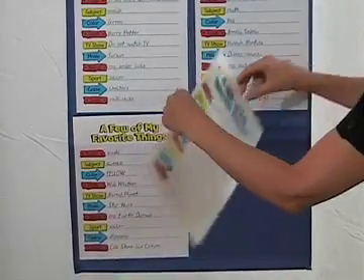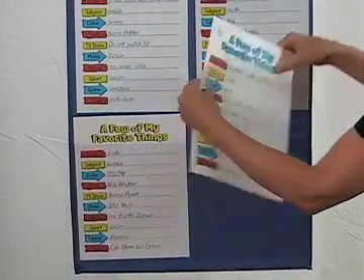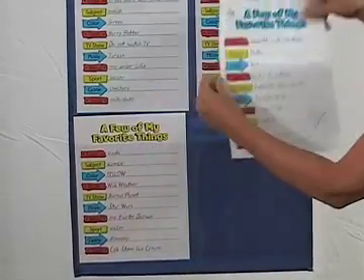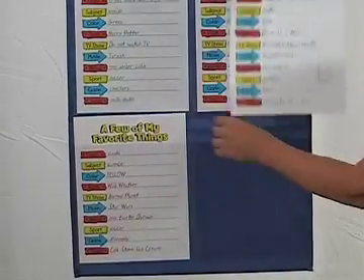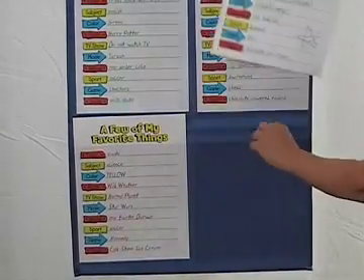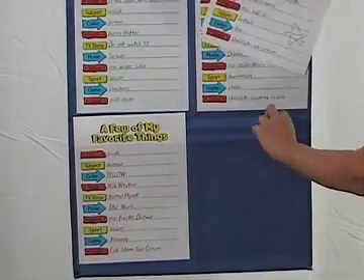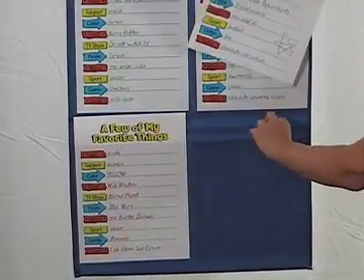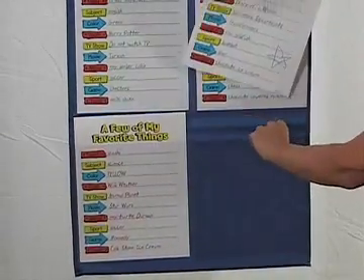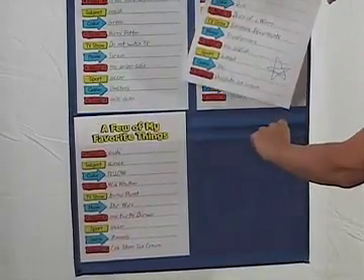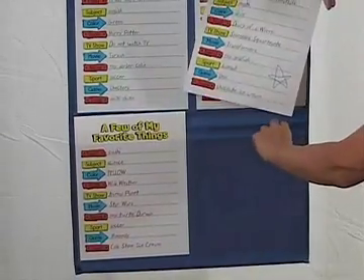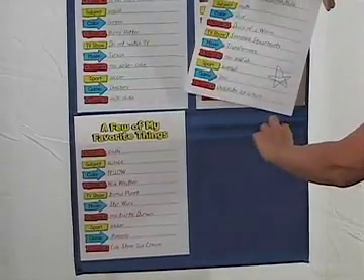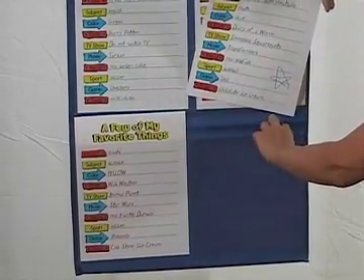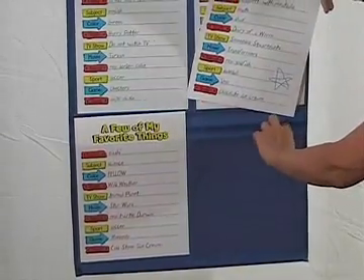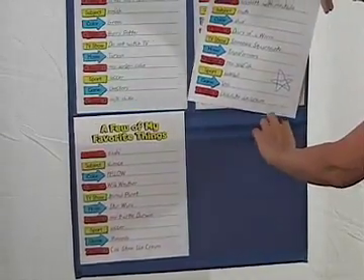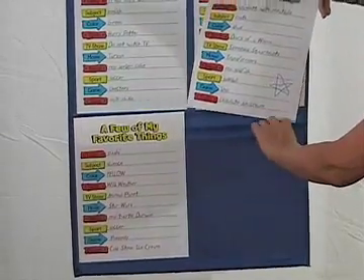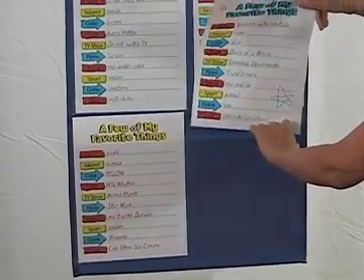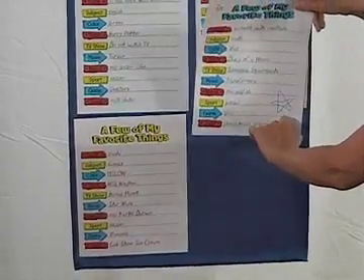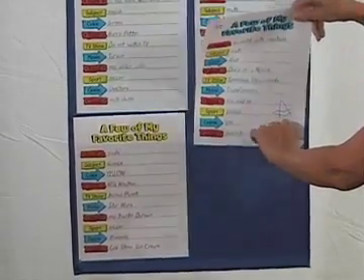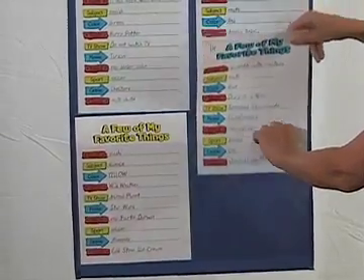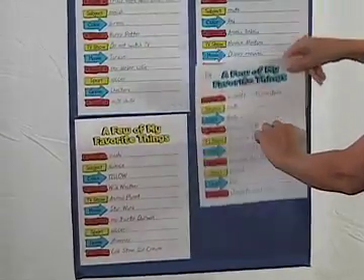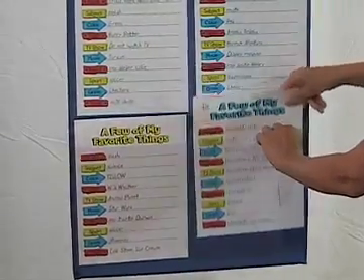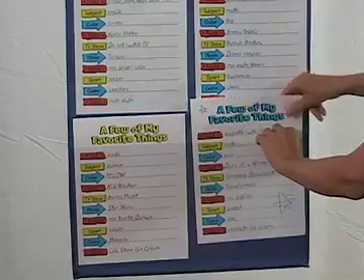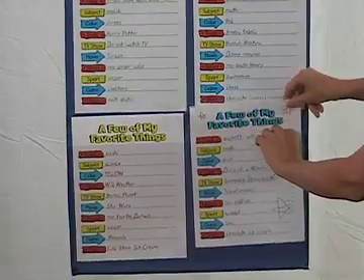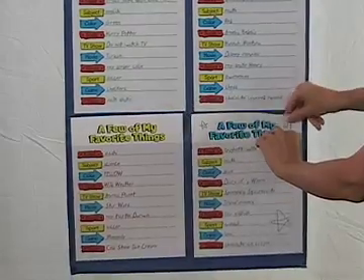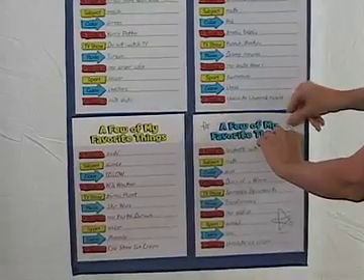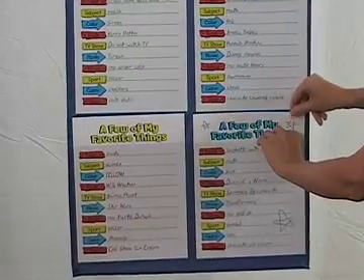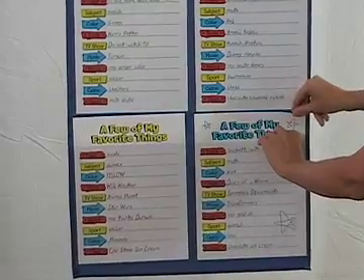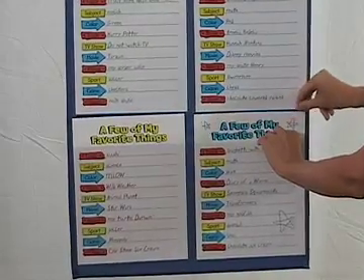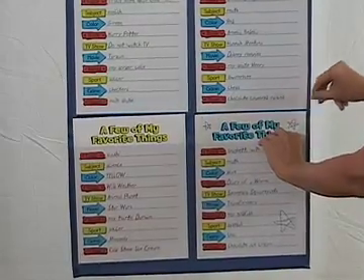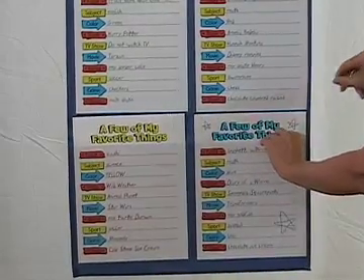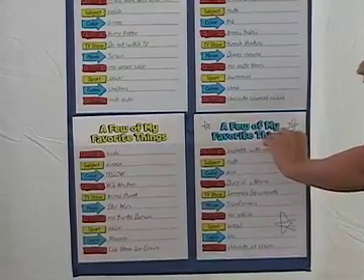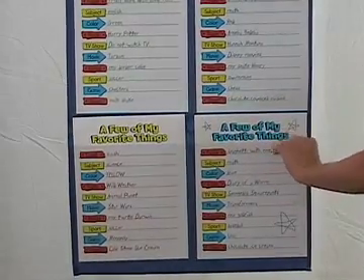When you change students, take down the template pages and put them aside for the students as keepsakes.